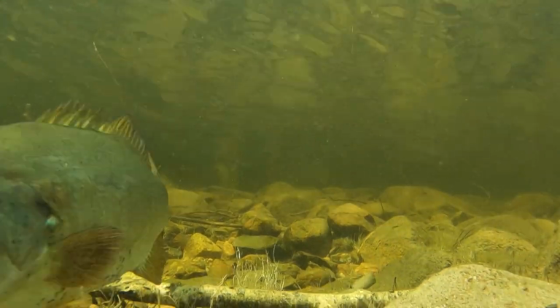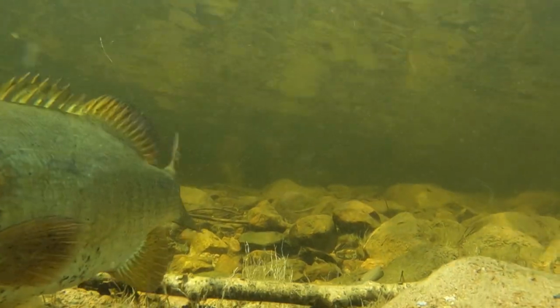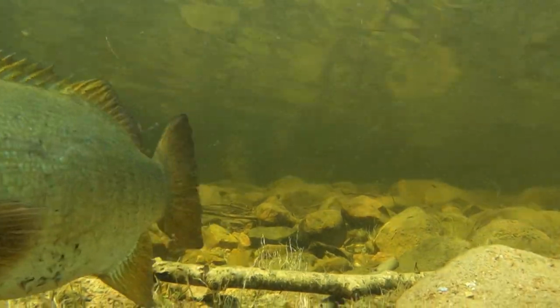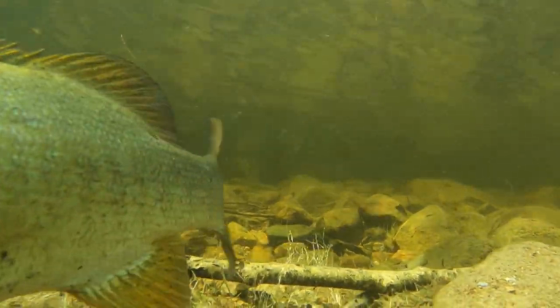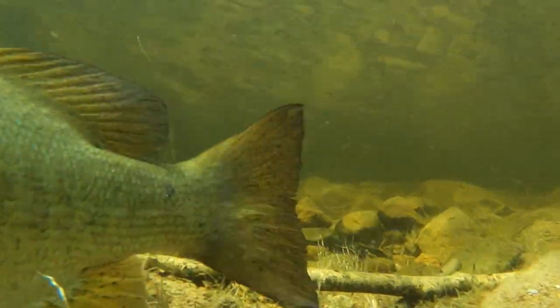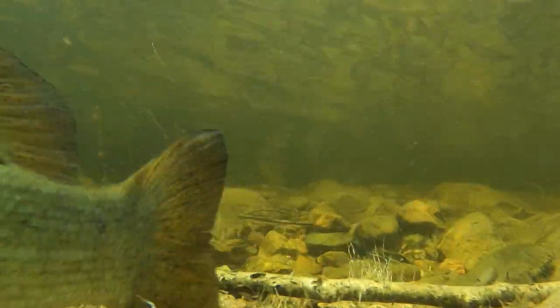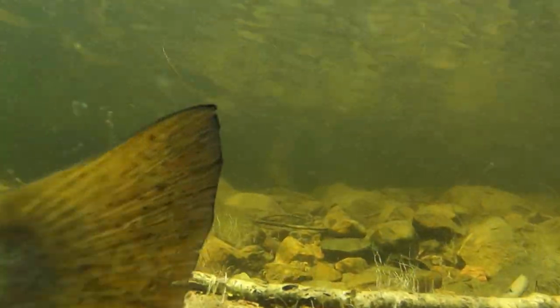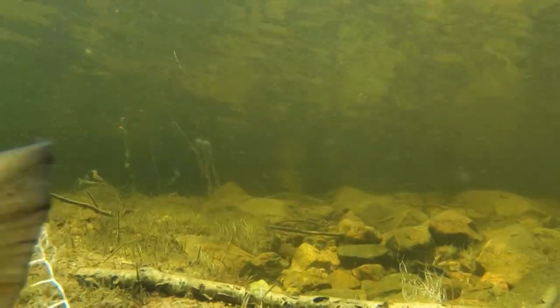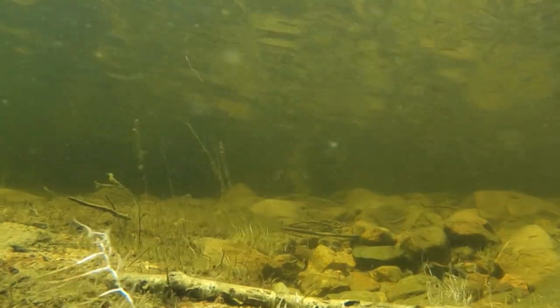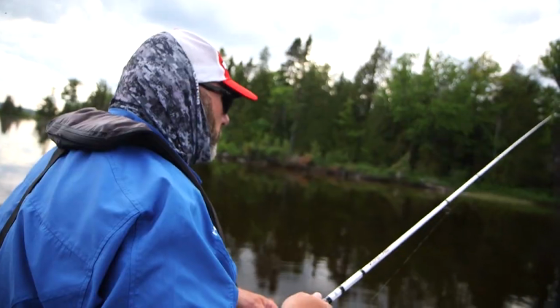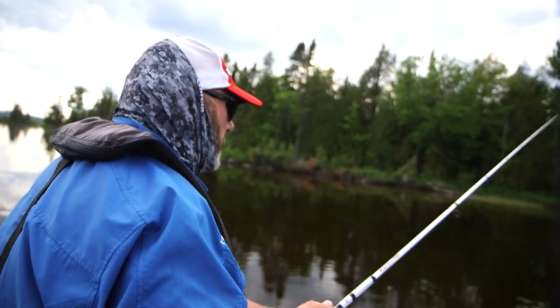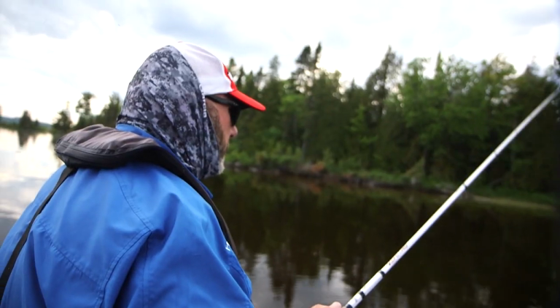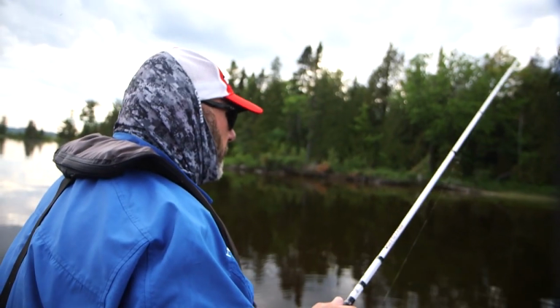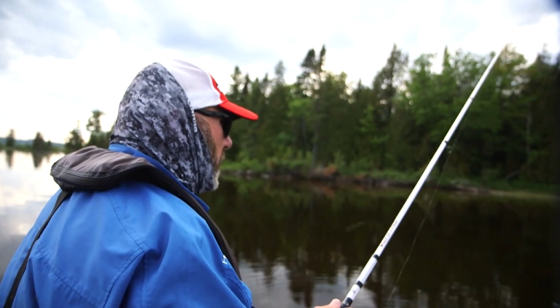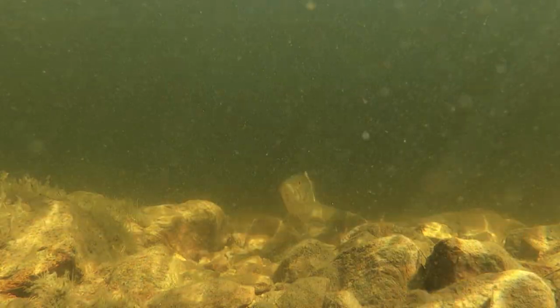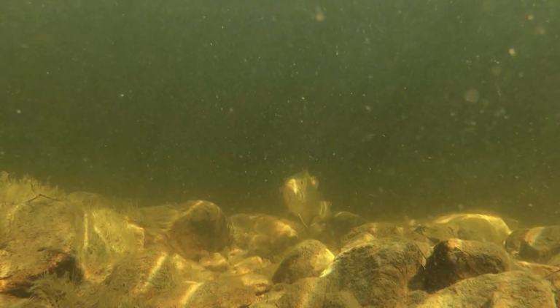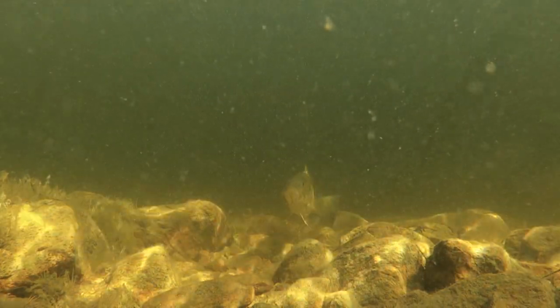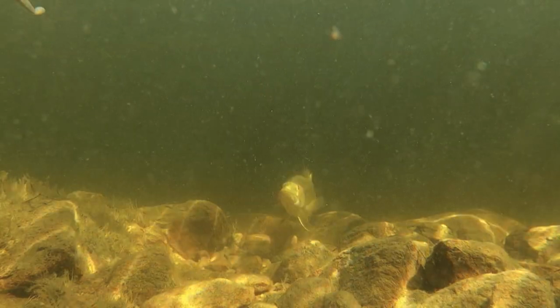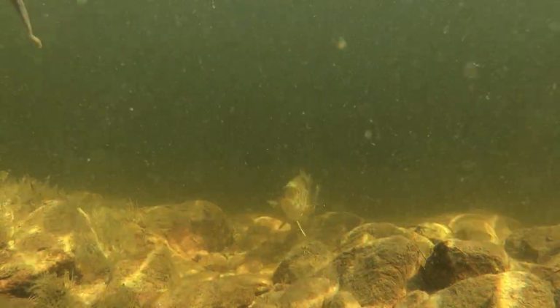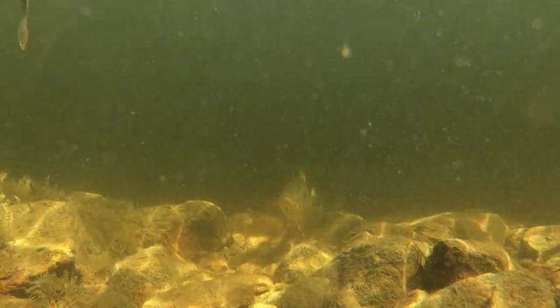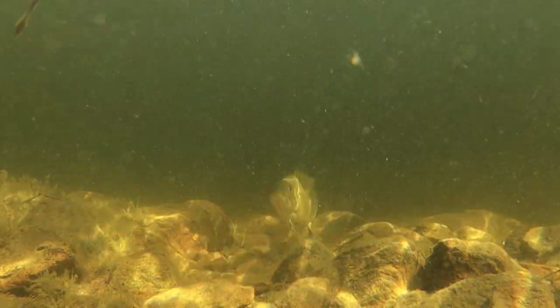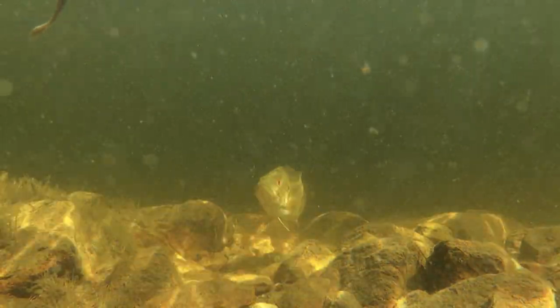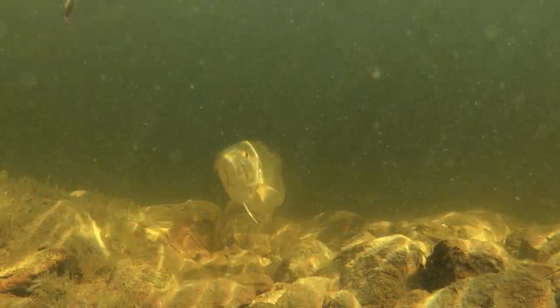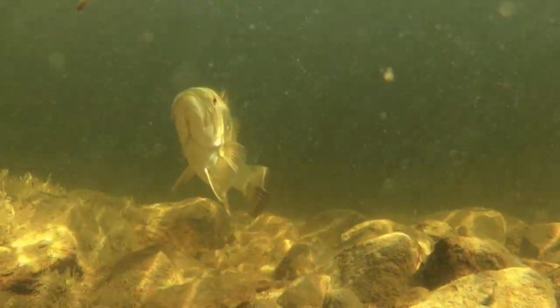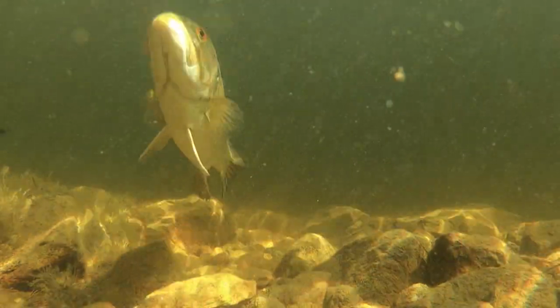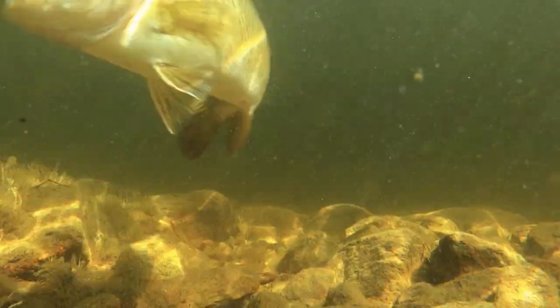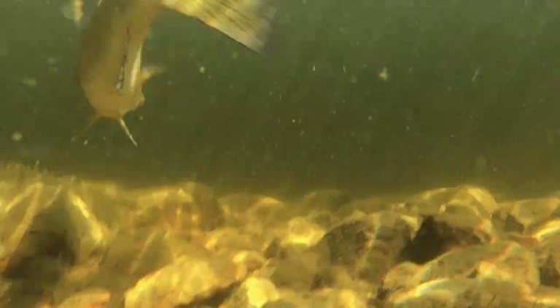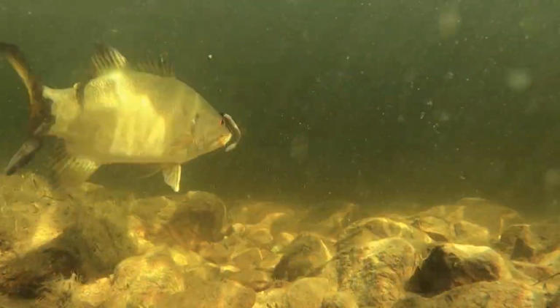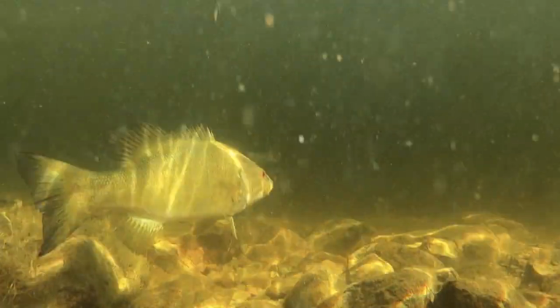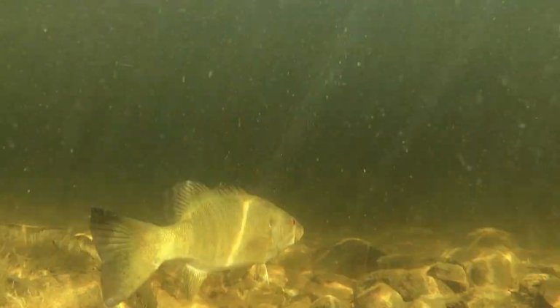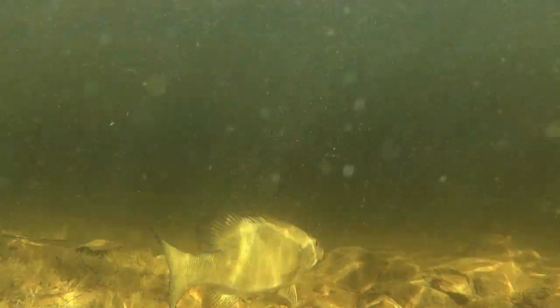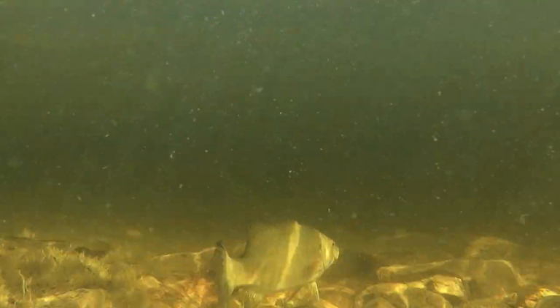There's a fish over there swimming towards my bait. Come on, eat it. It swung at it.